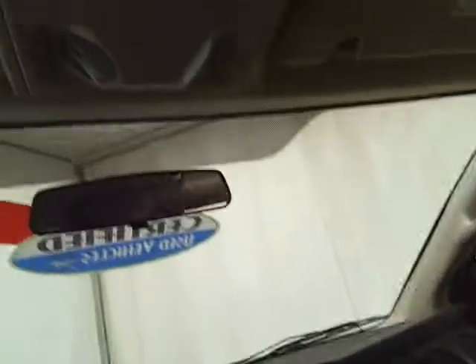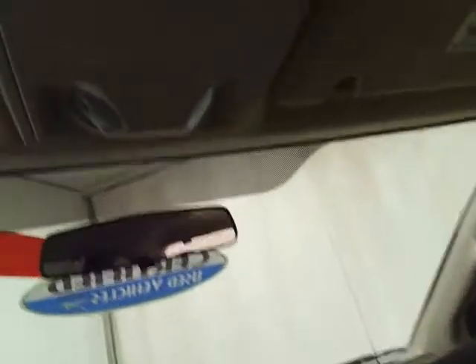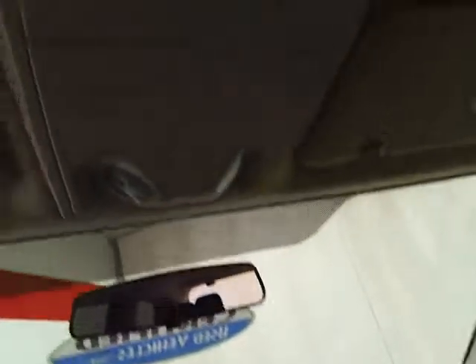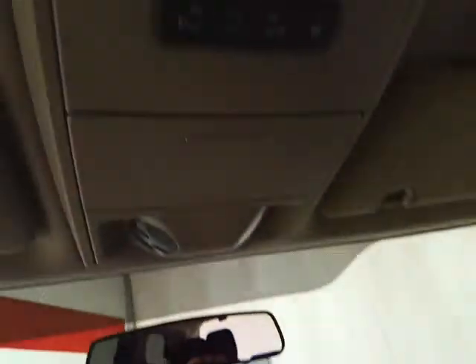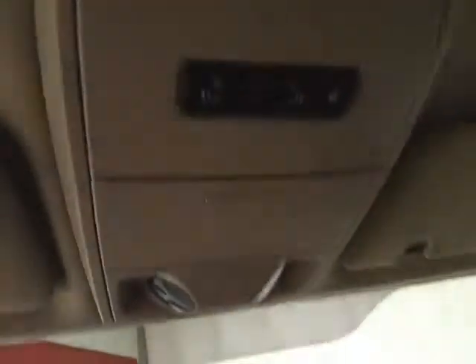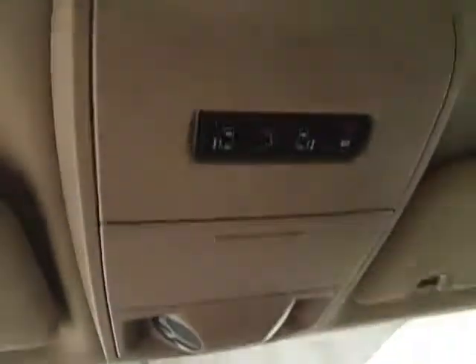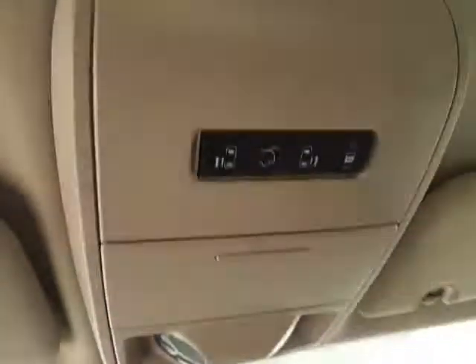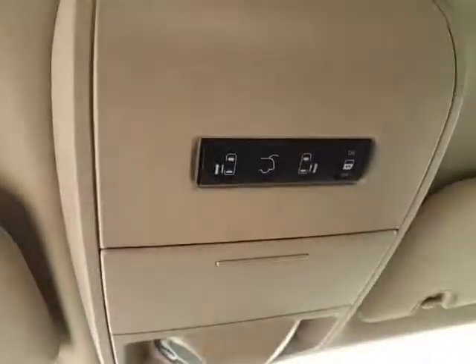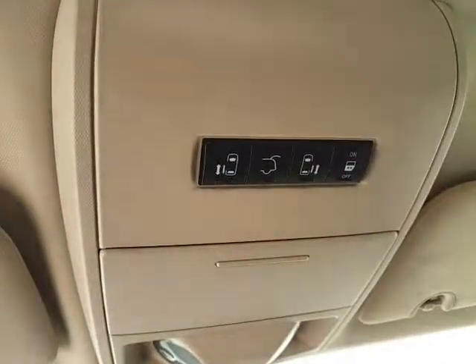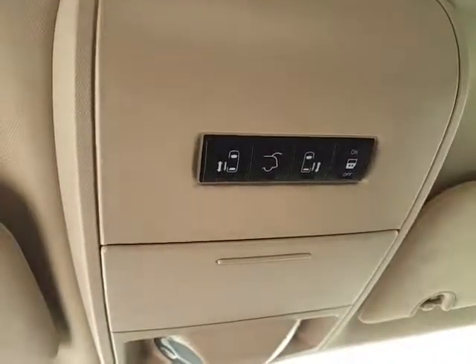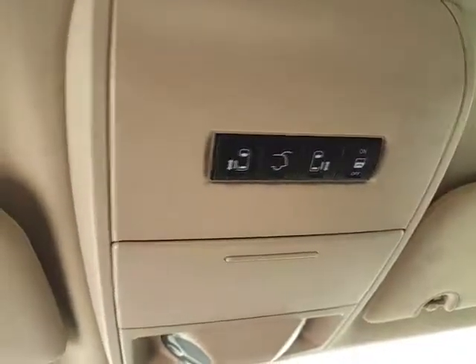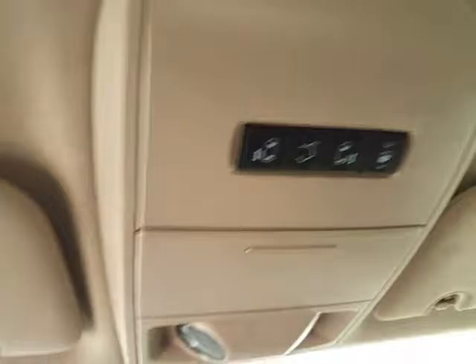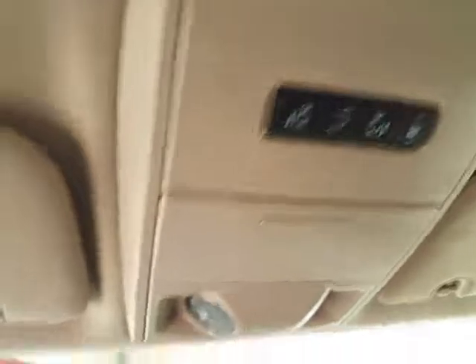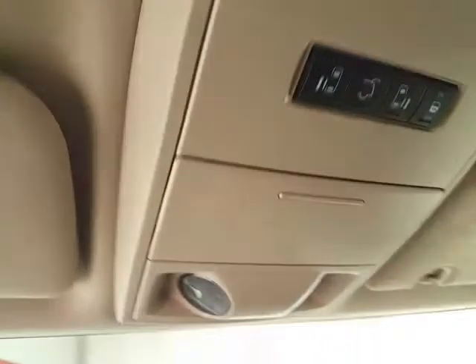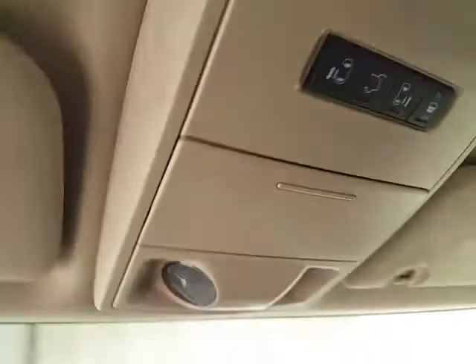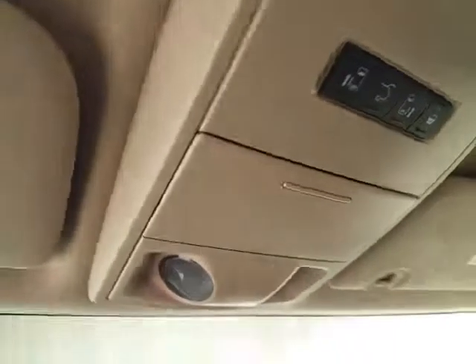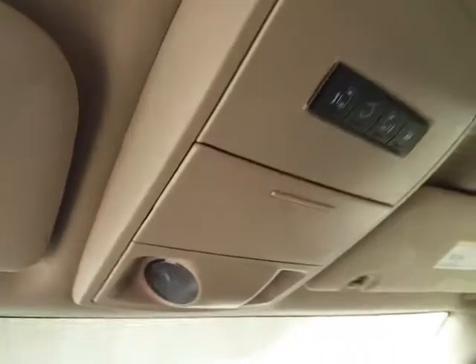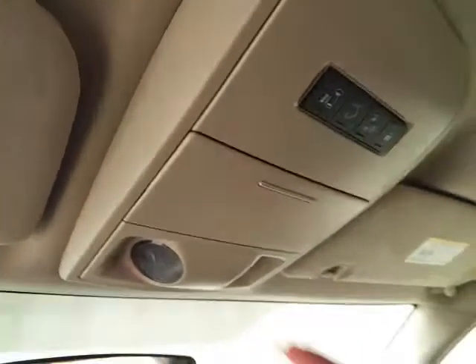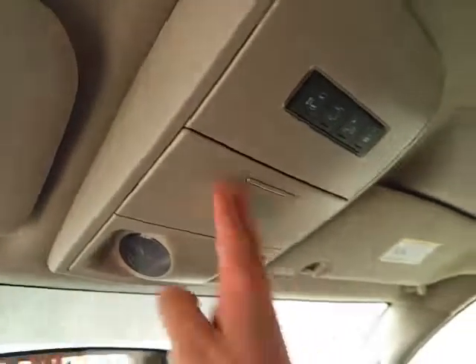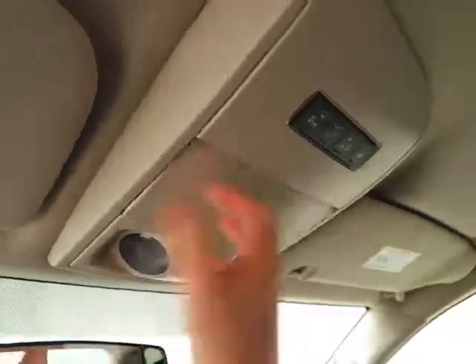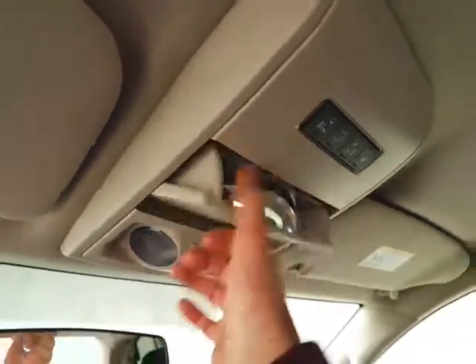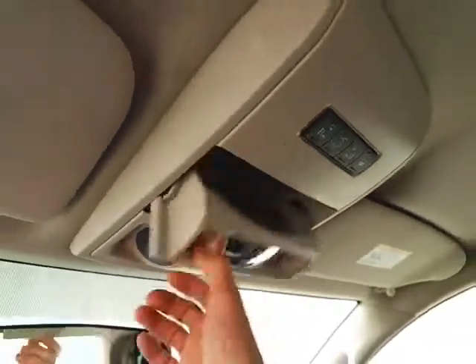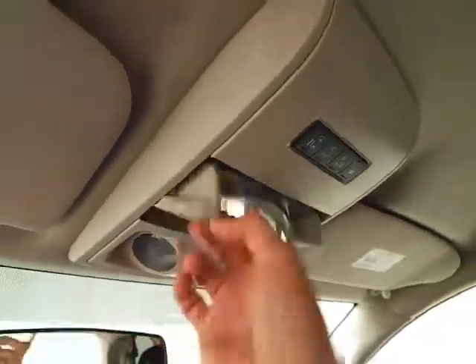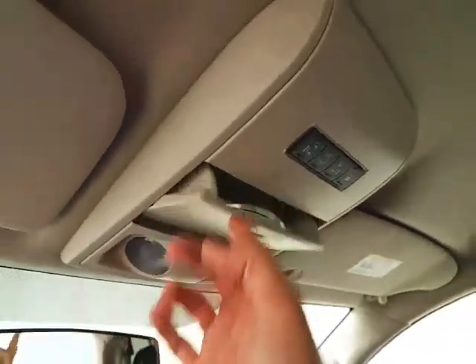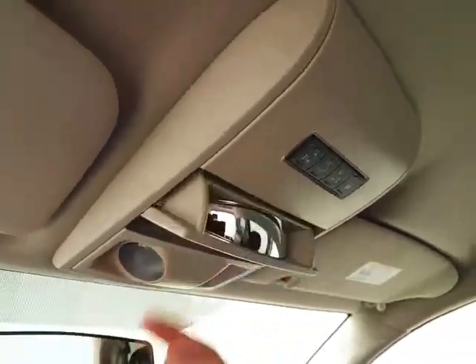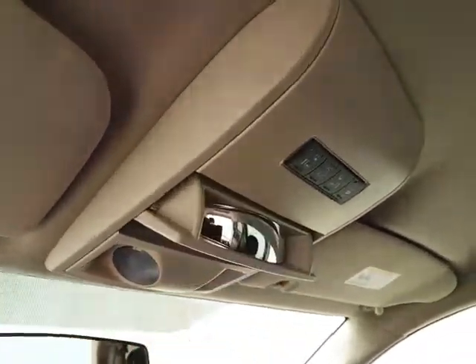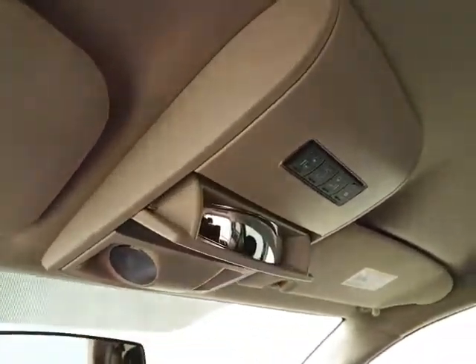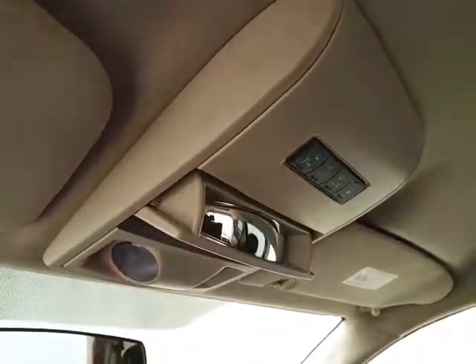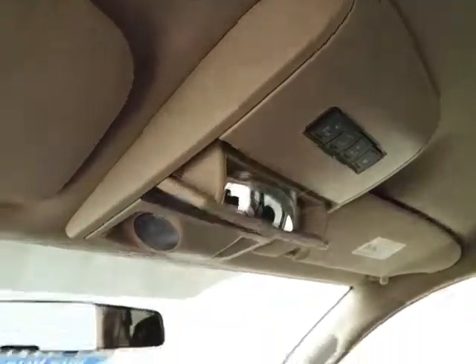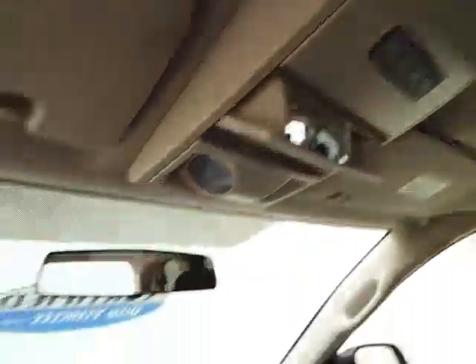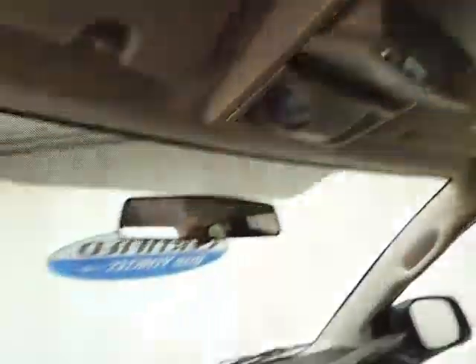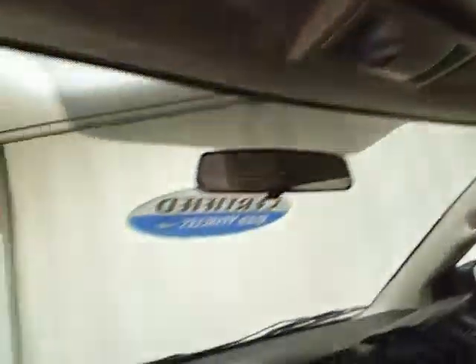Overhead liftgate, sliding door controls, and a conversation mirror are conveniently located above.